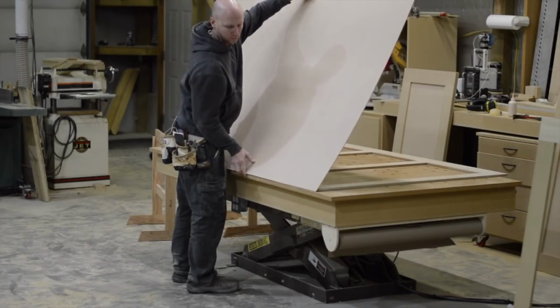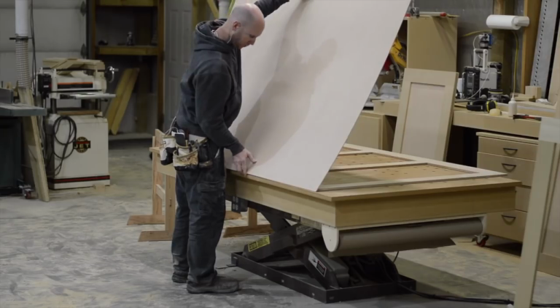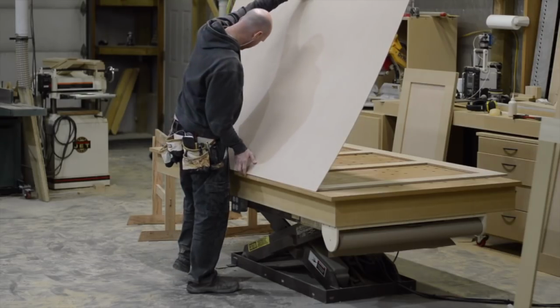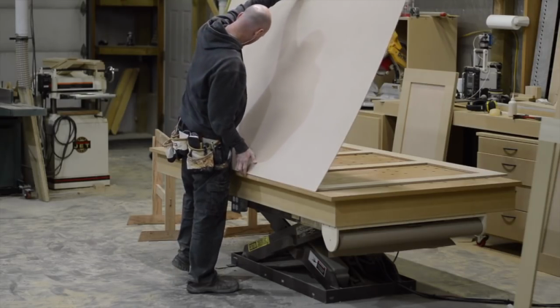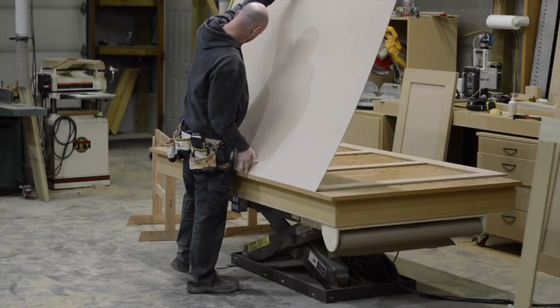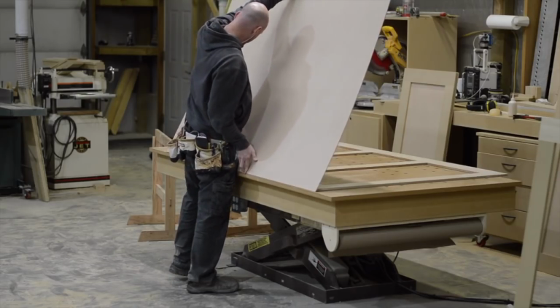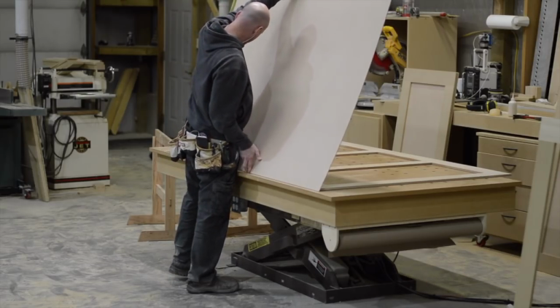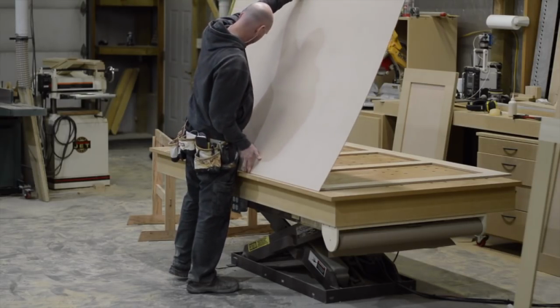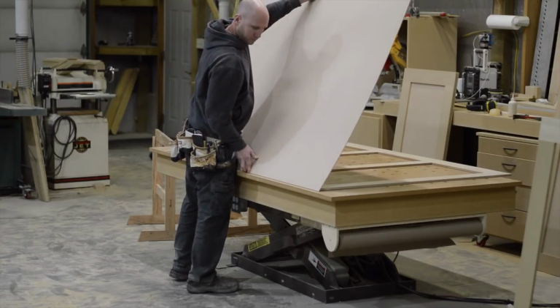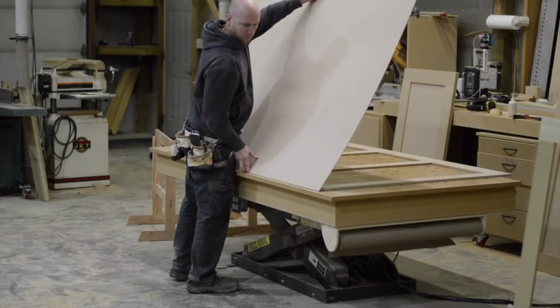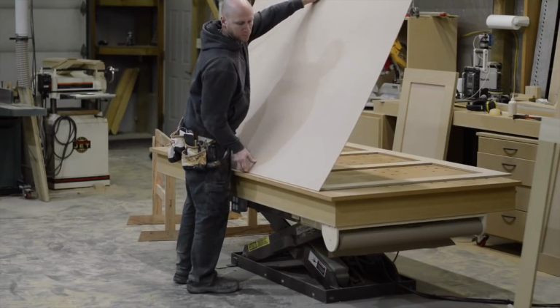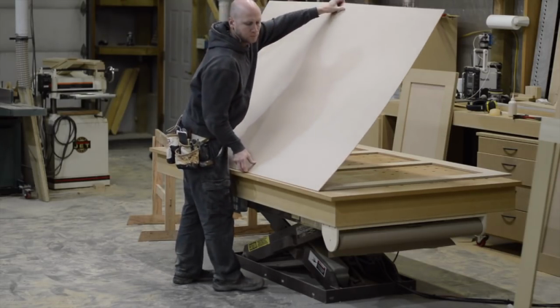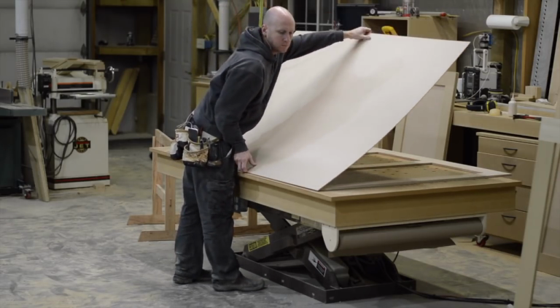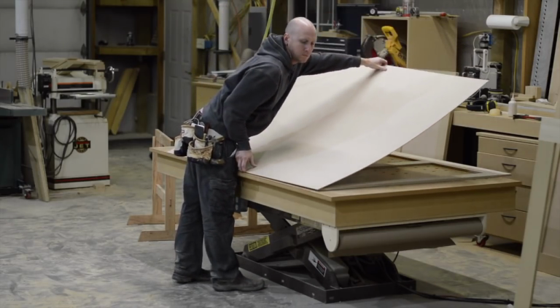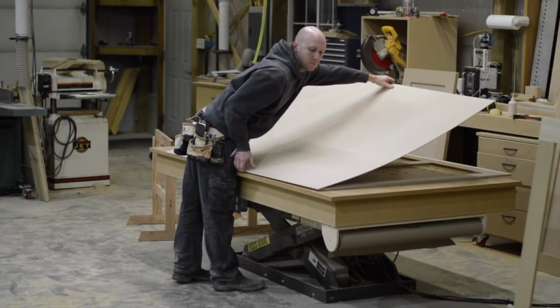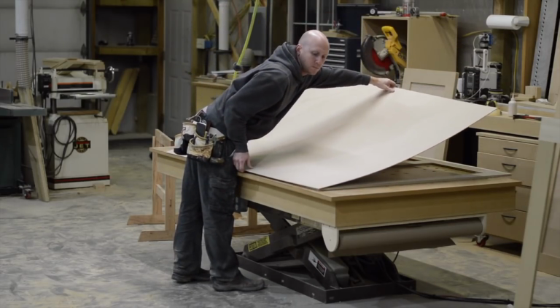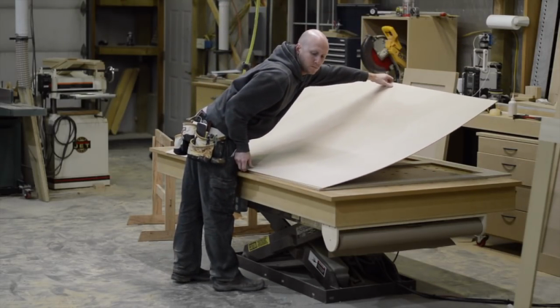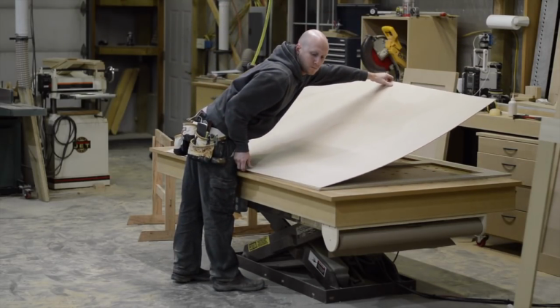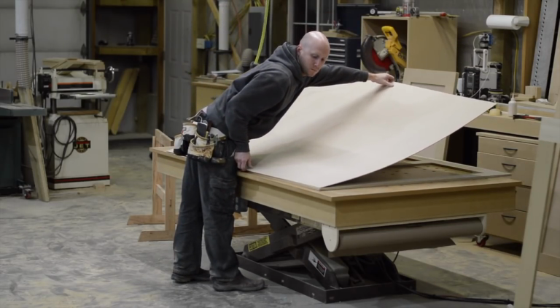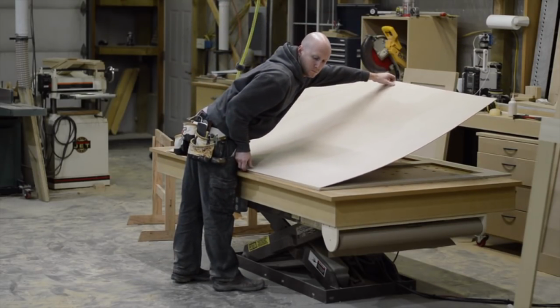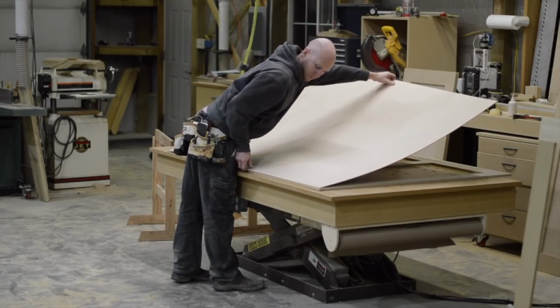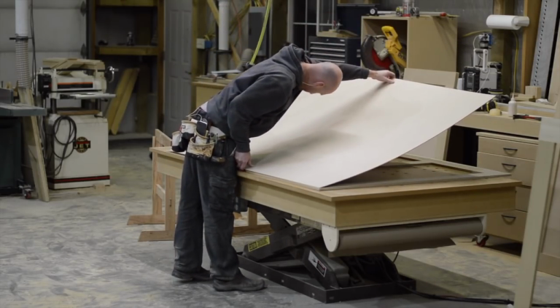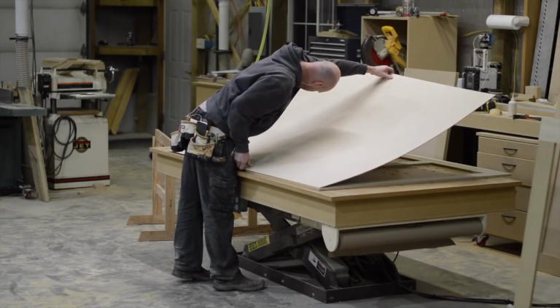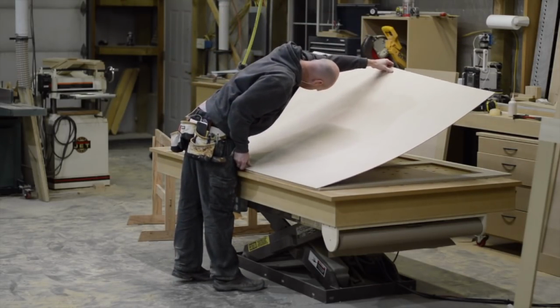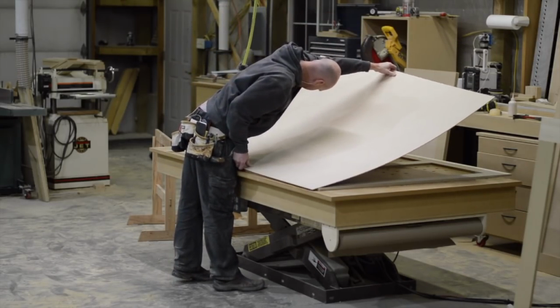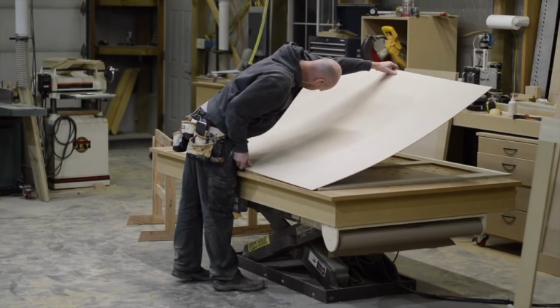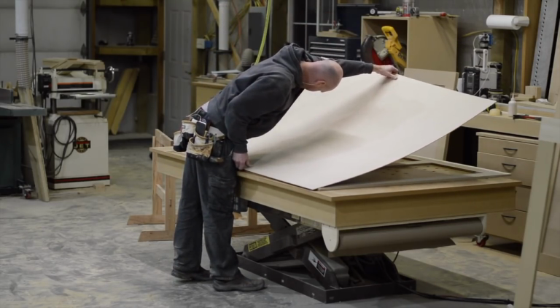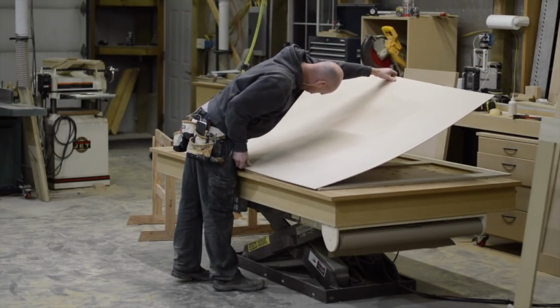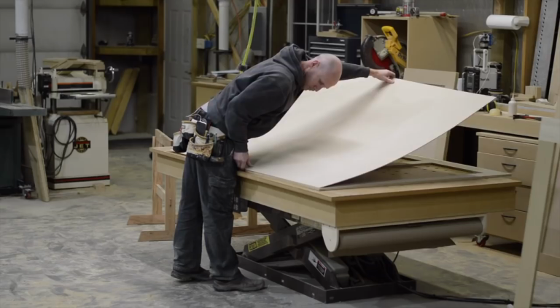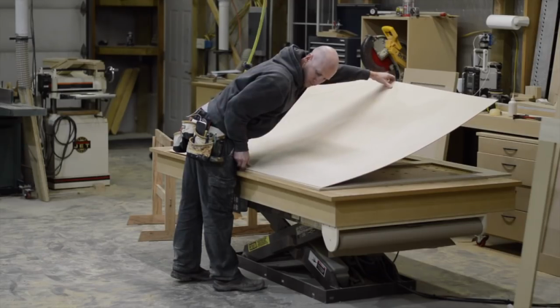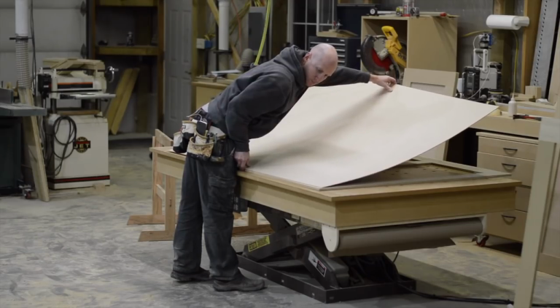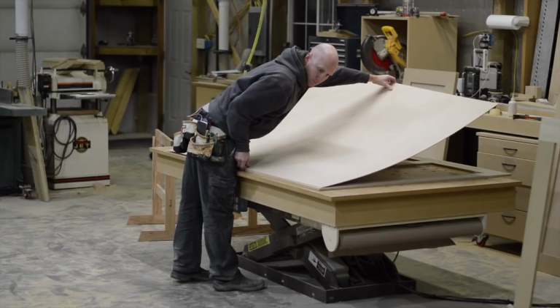This is always a fun dance, trying to set the piece down so that you don't smear and expose any of the glue.